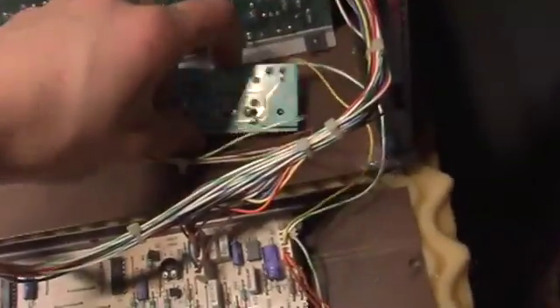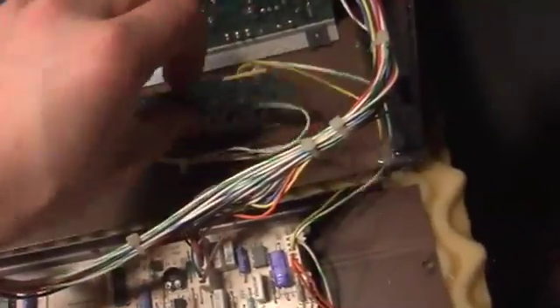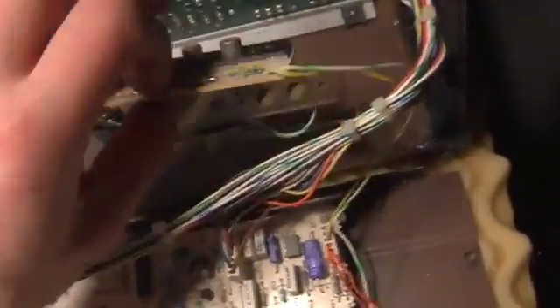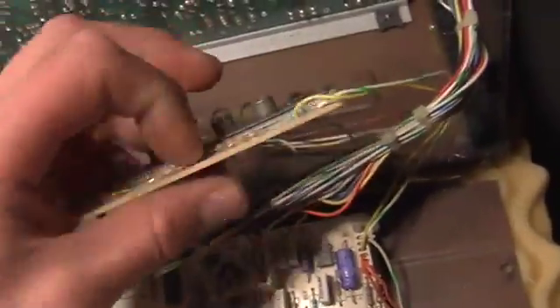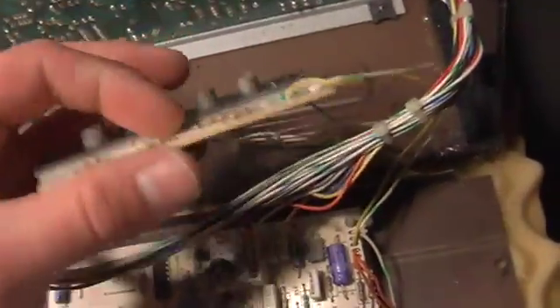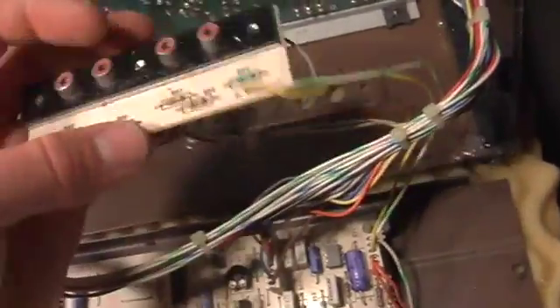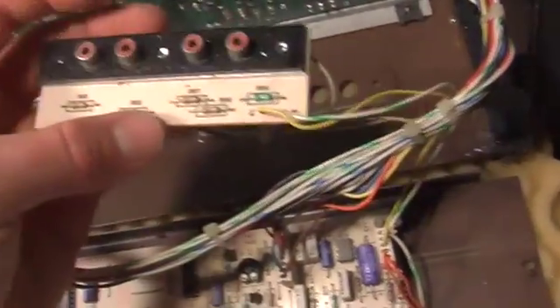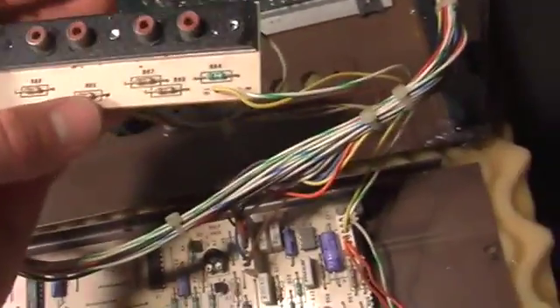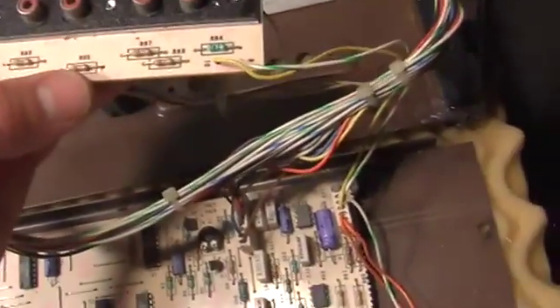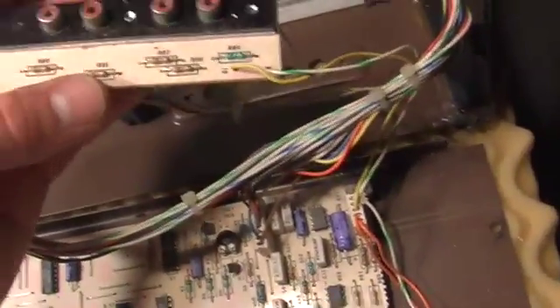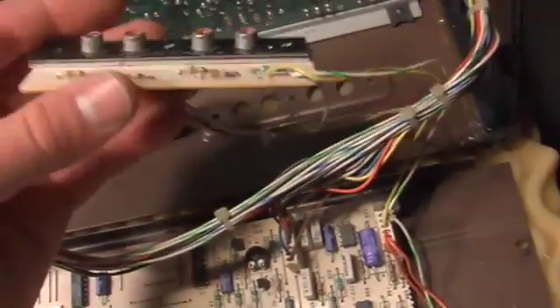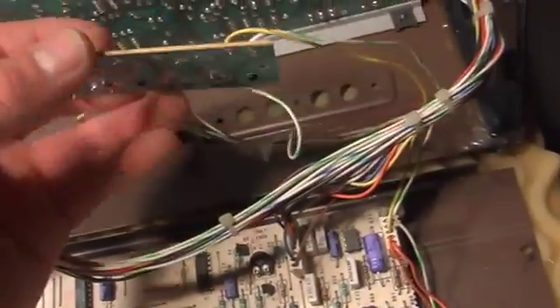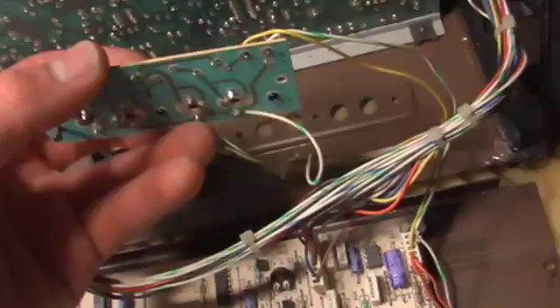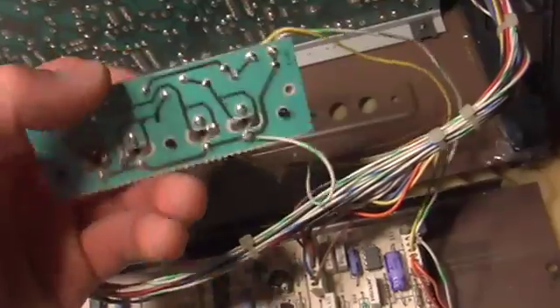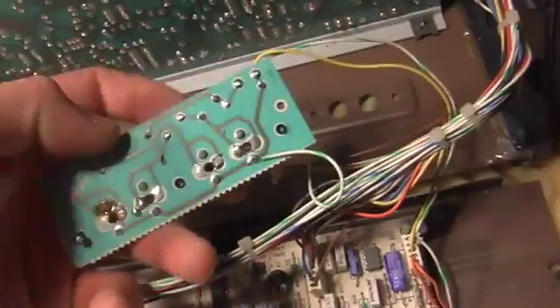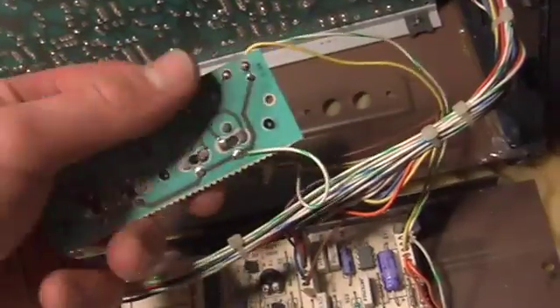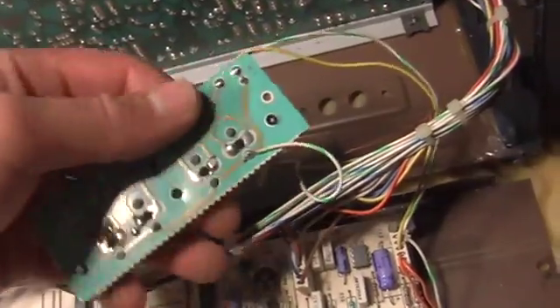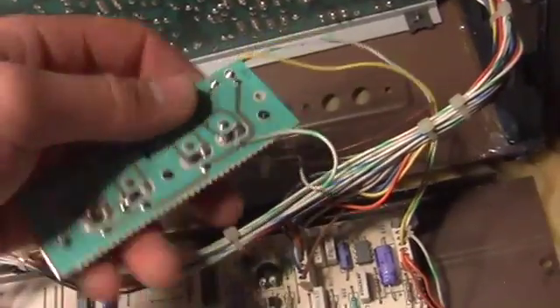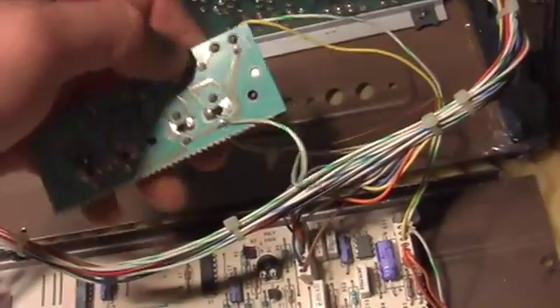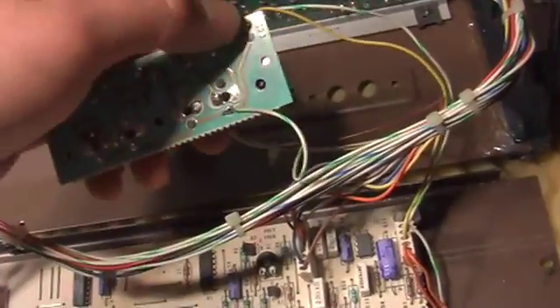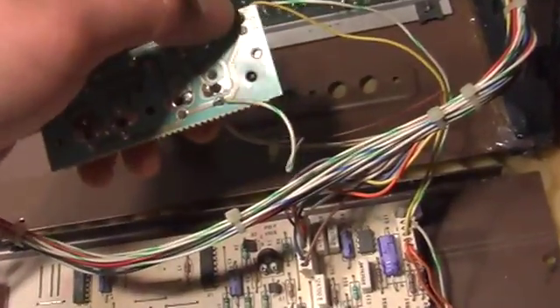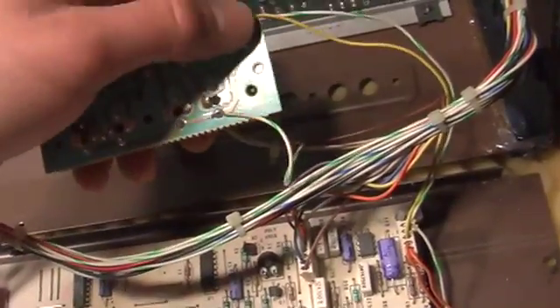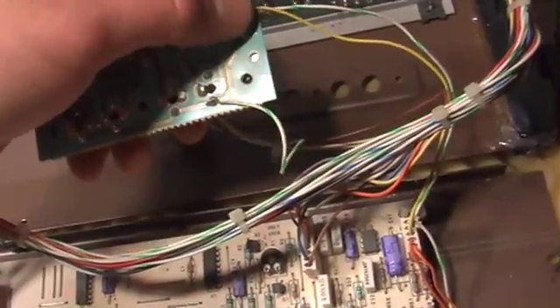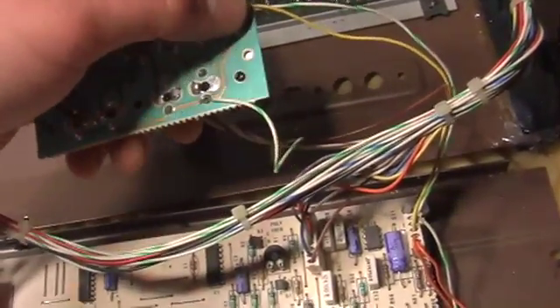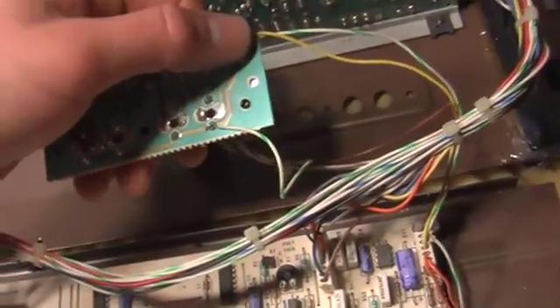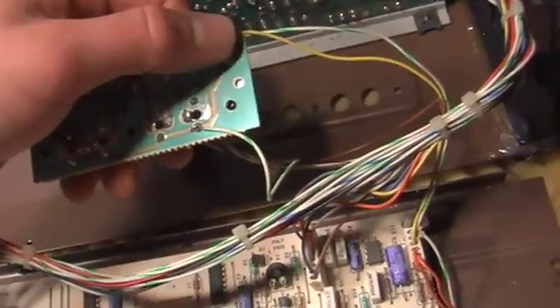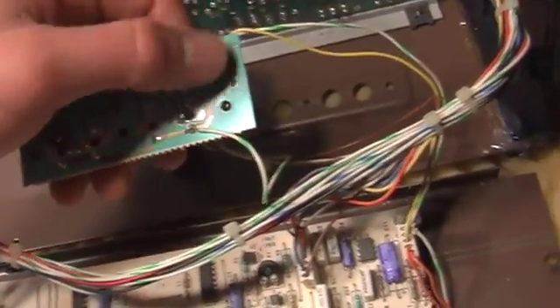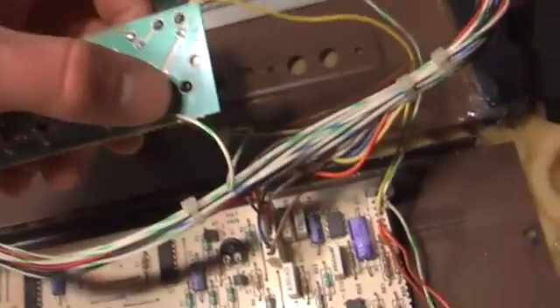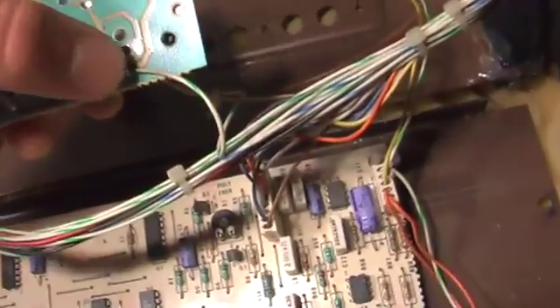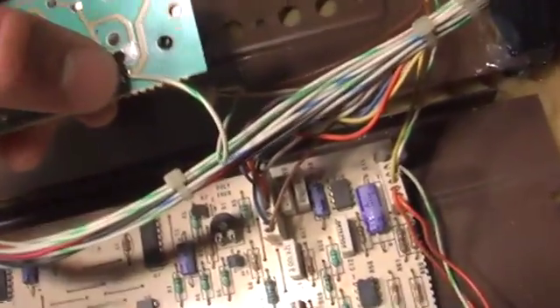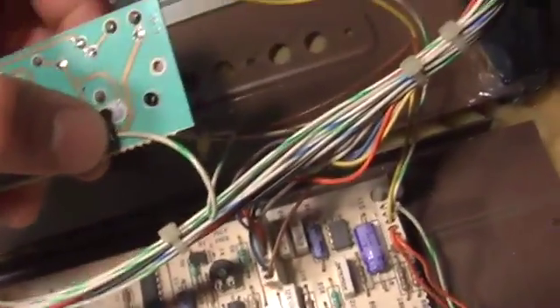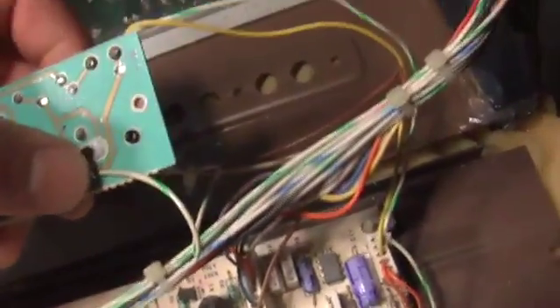Here's the RCA ports, and now I'm going to desolder these yellow, green, and white wires.